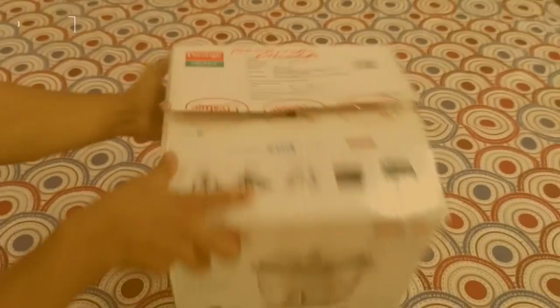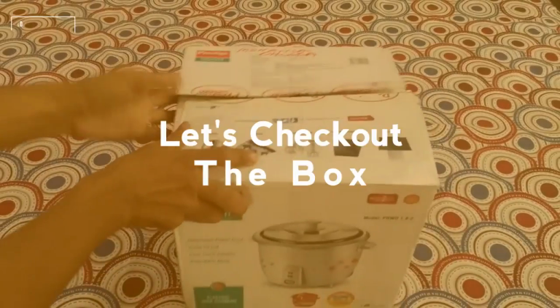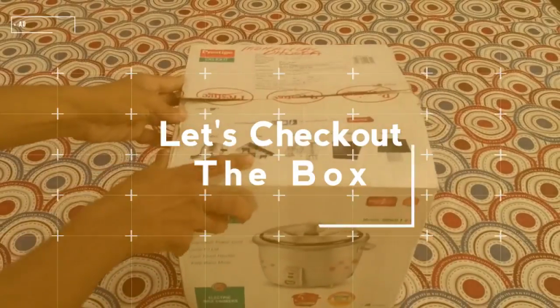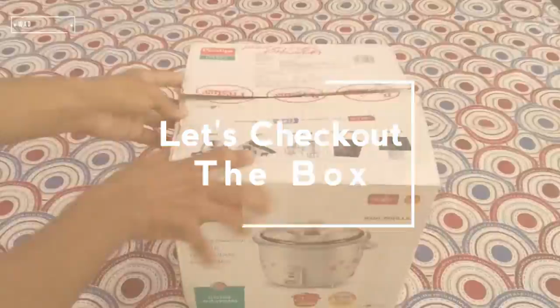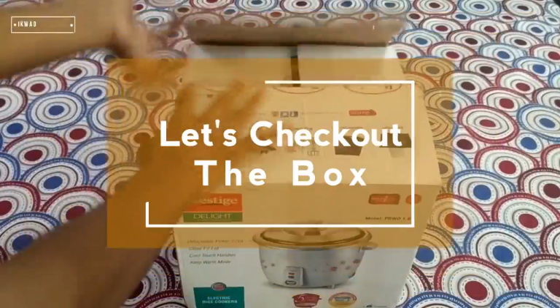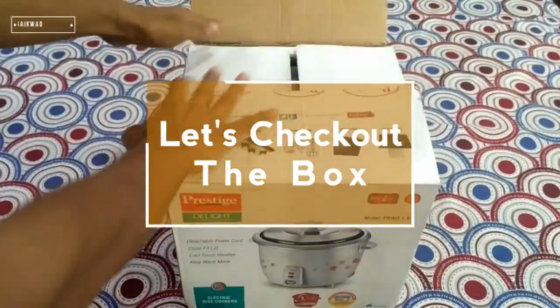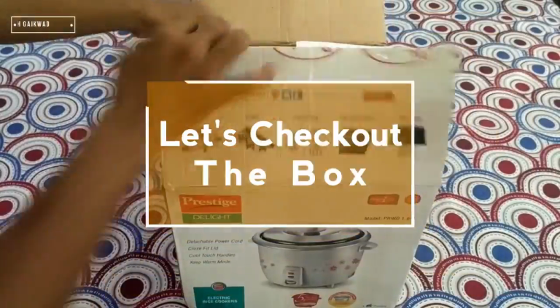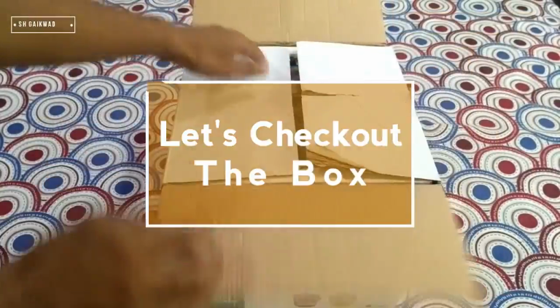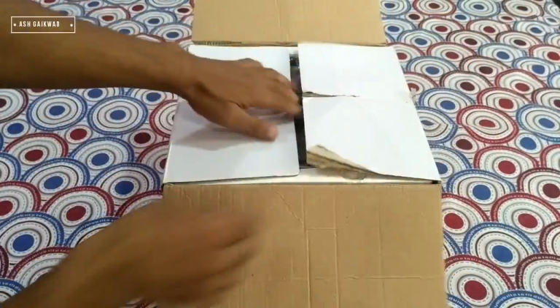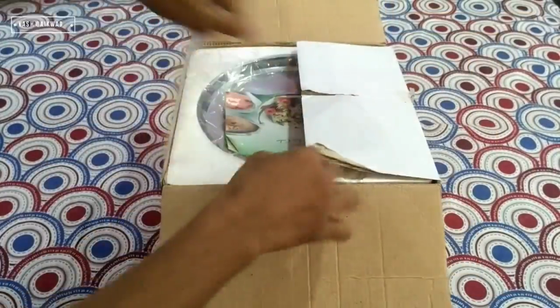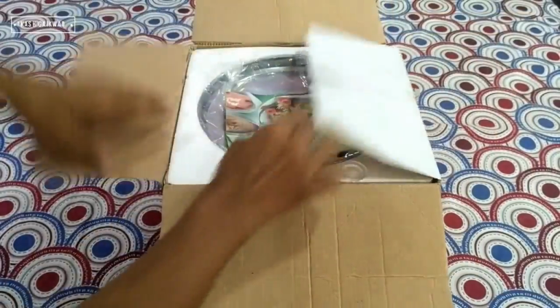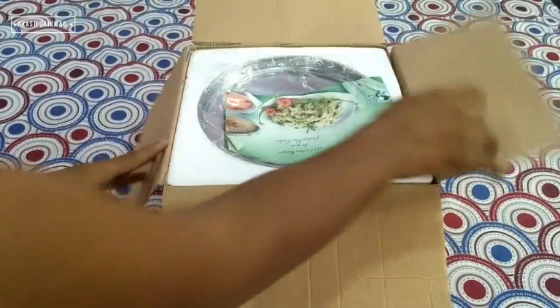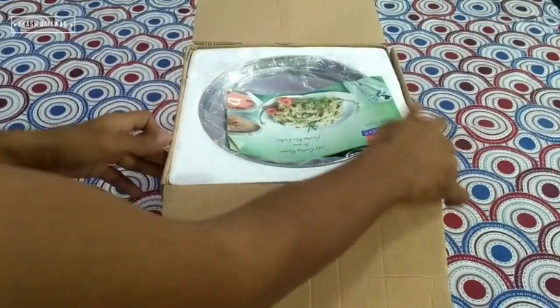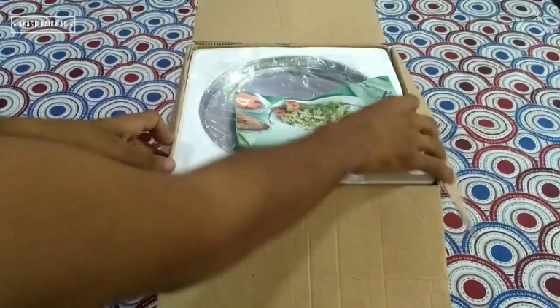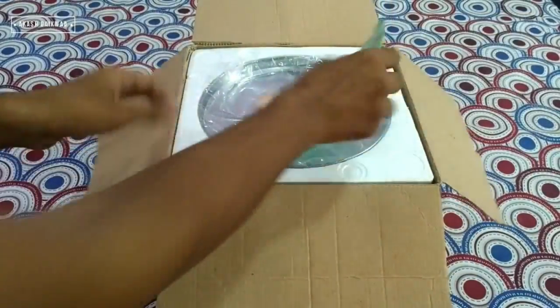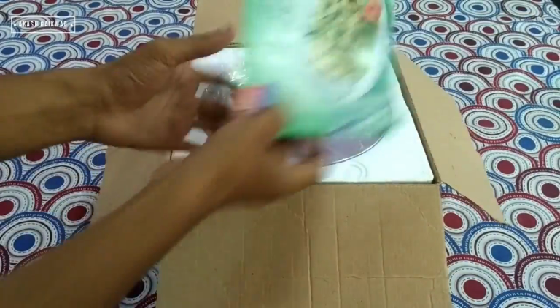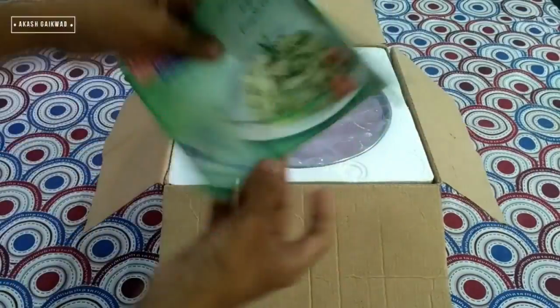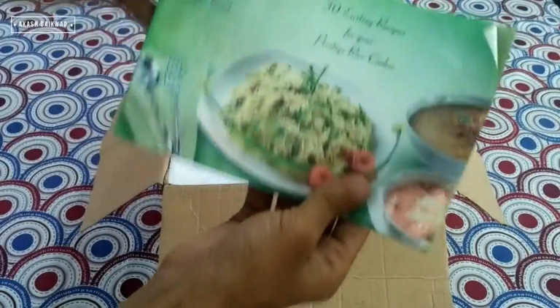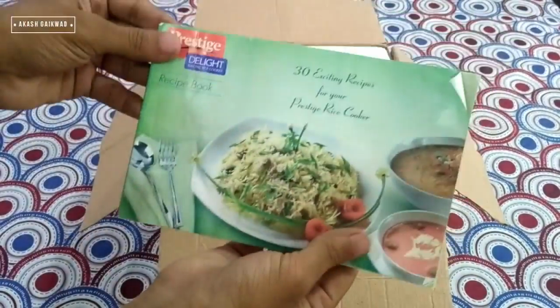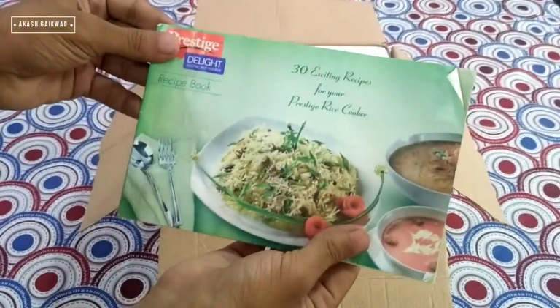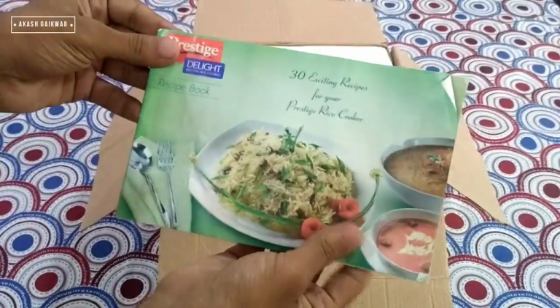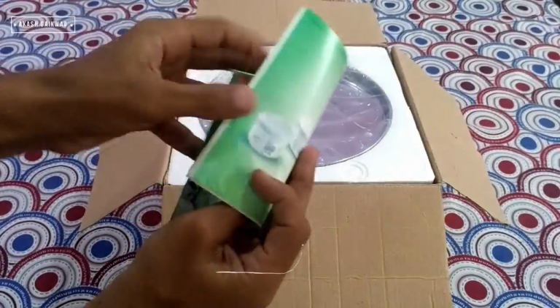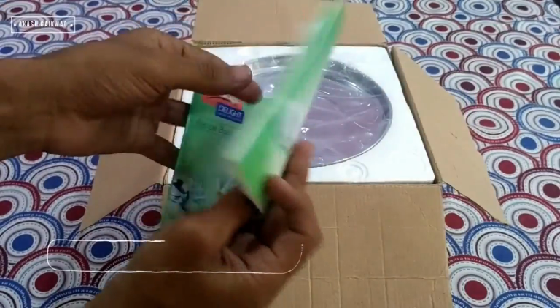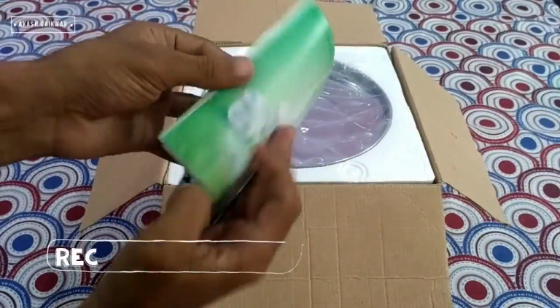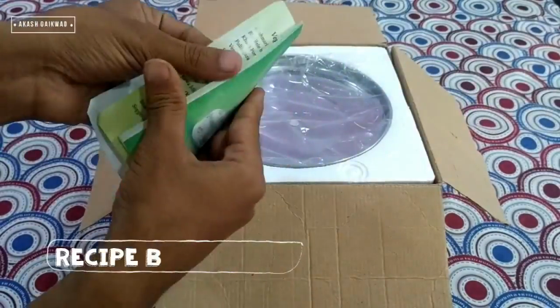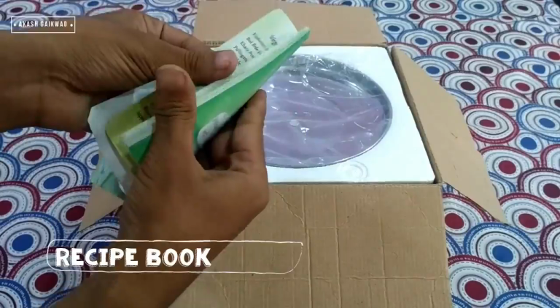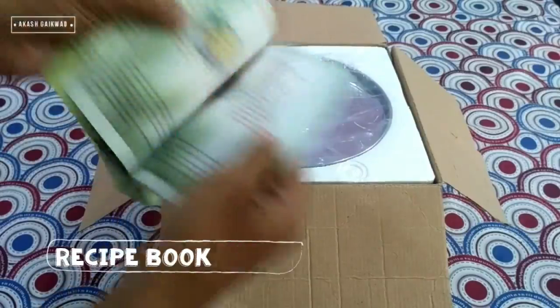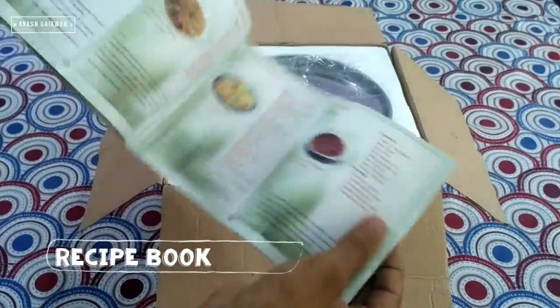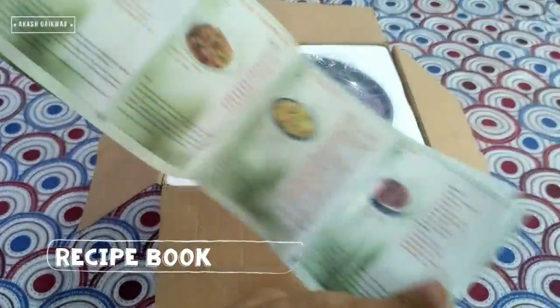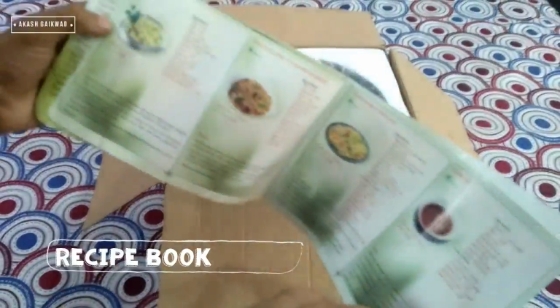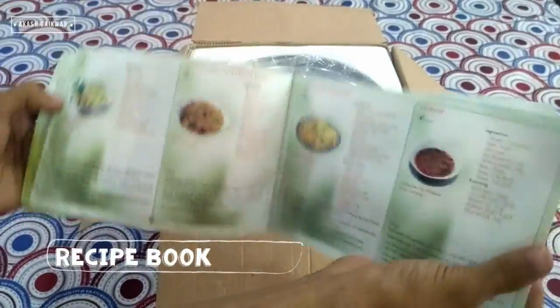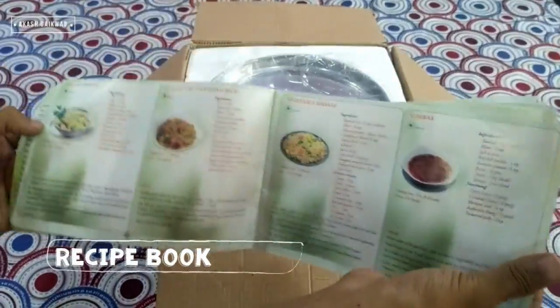Let's check out what is inside the box. Here I found one recipe book containing 30 exciting recipes.